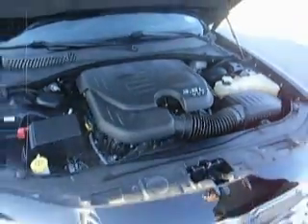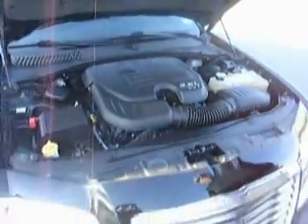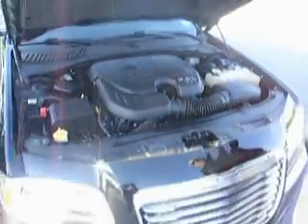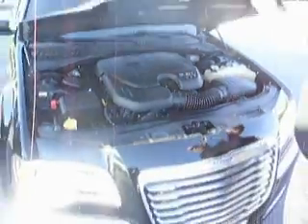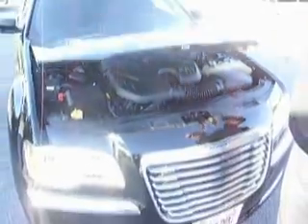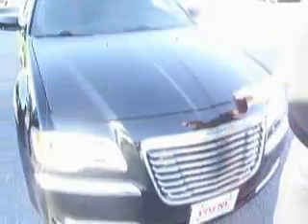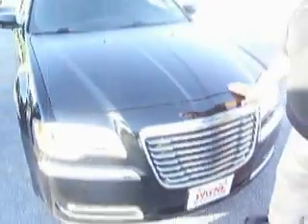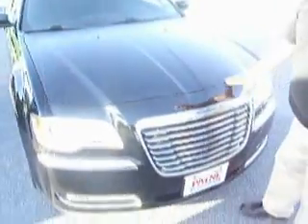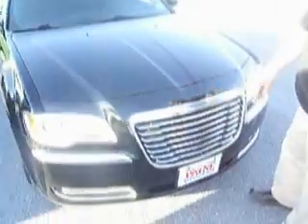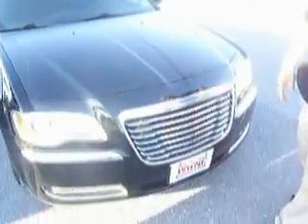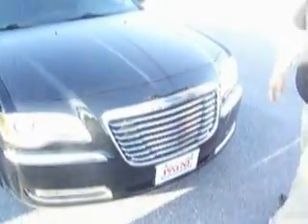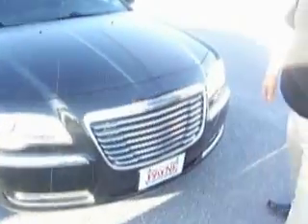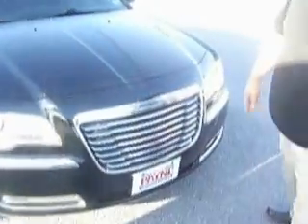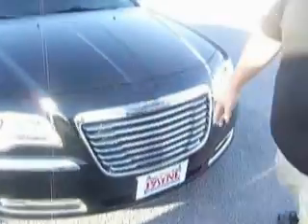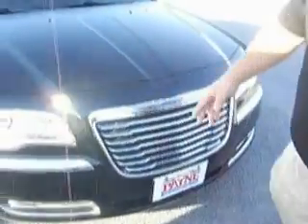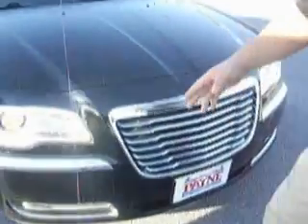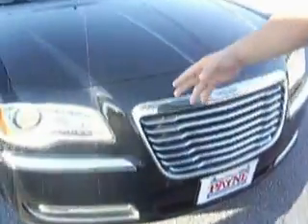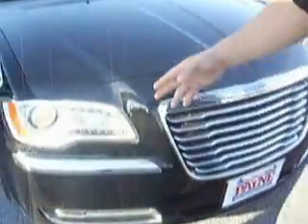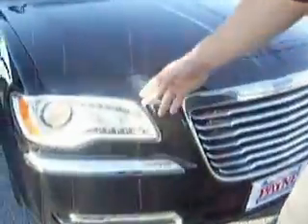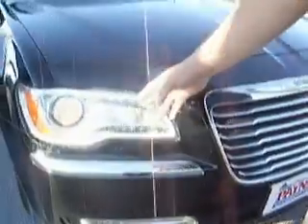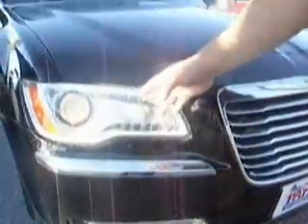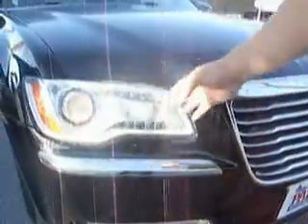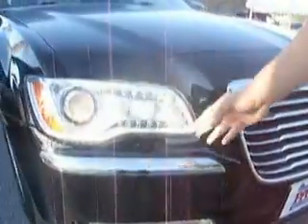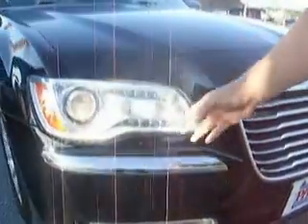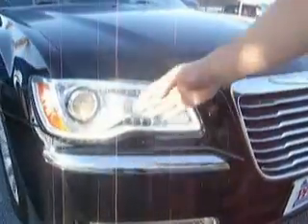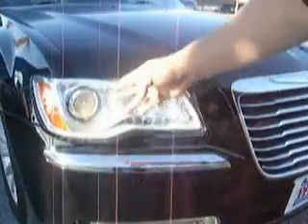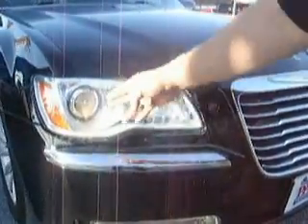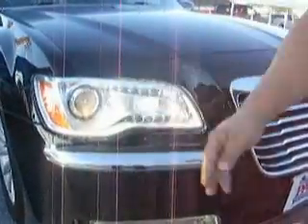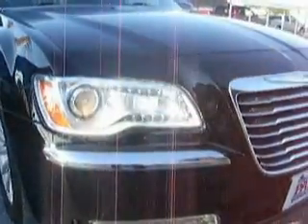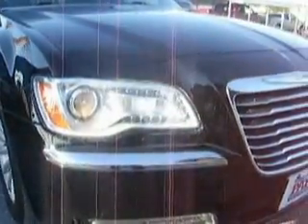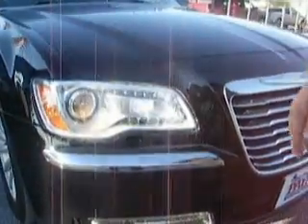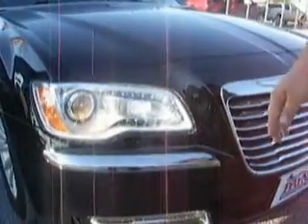Let me show you the headlamp here. It has daytime running LEDs with a HID headlamp.